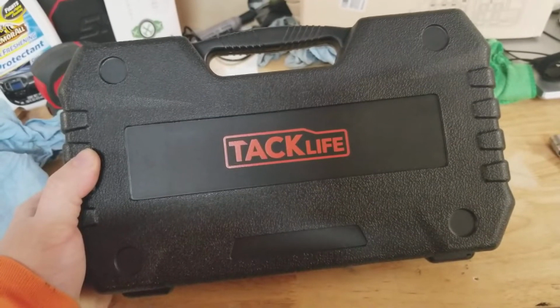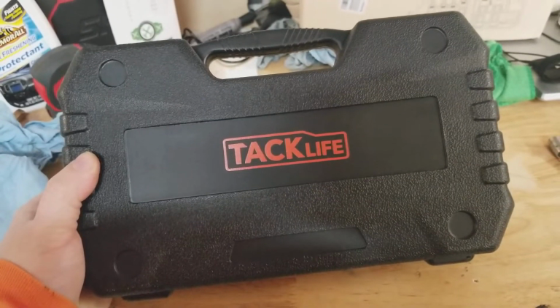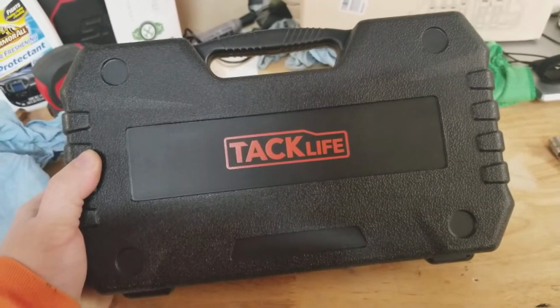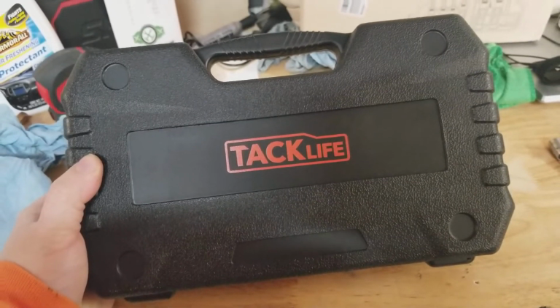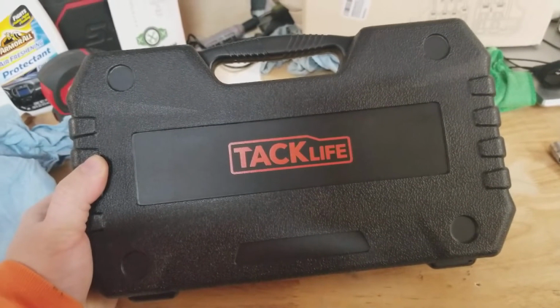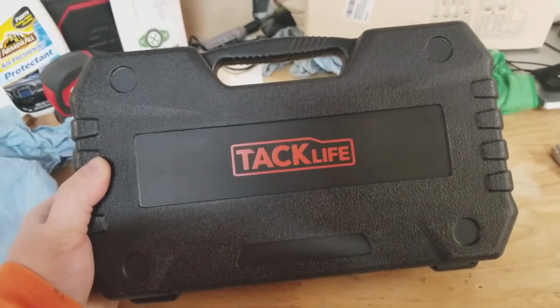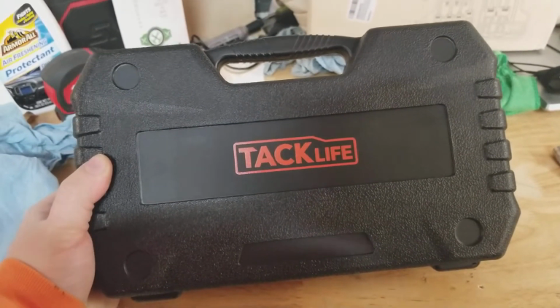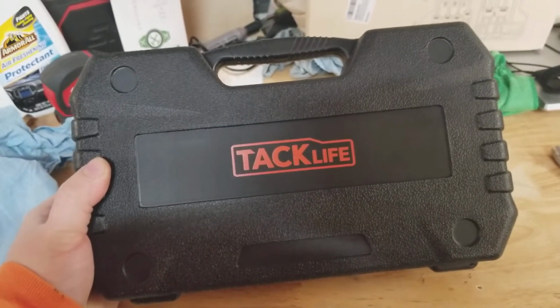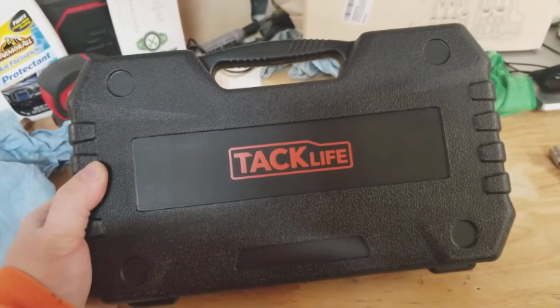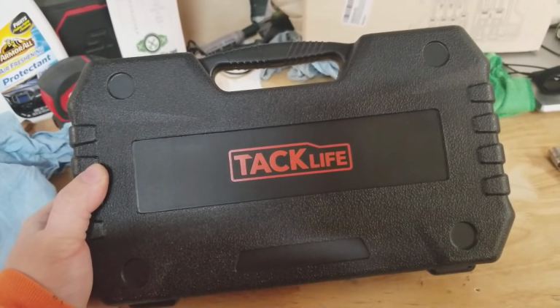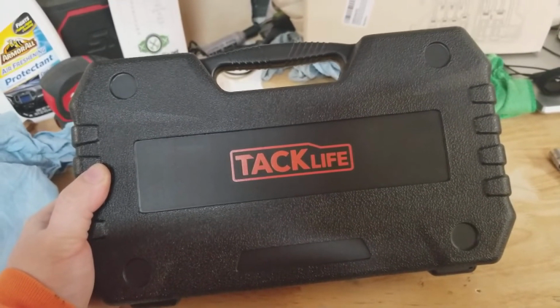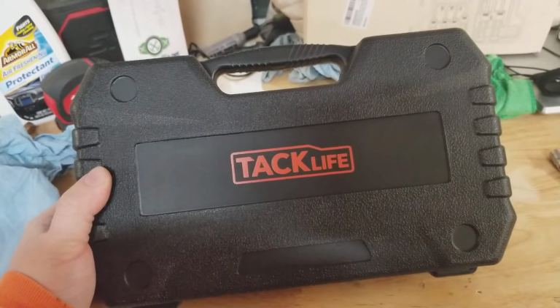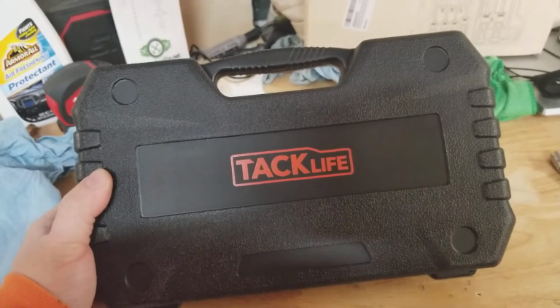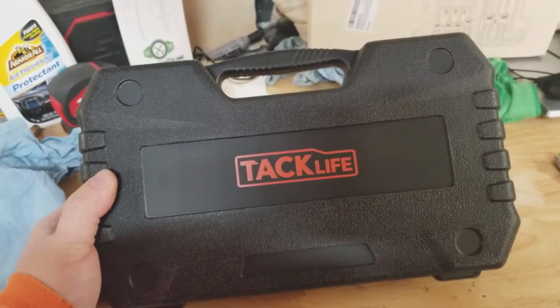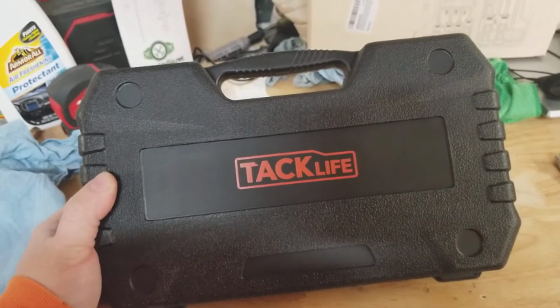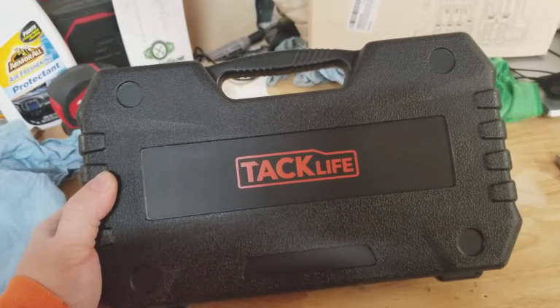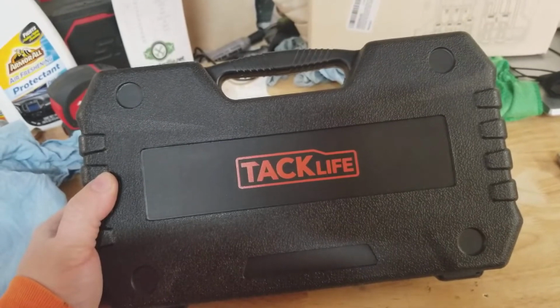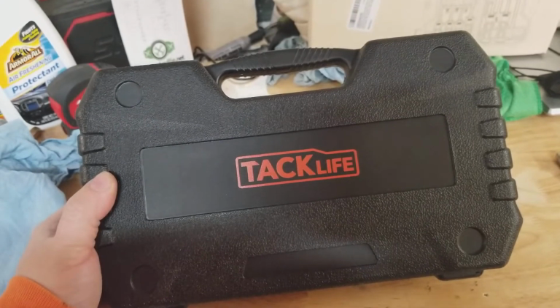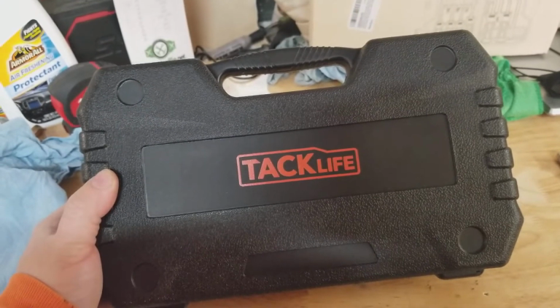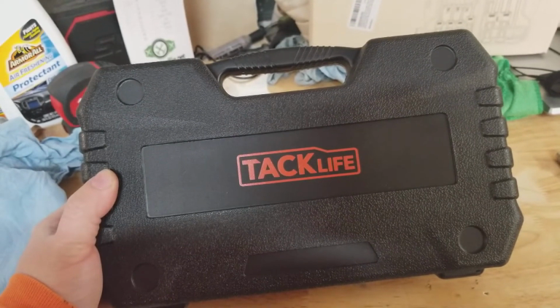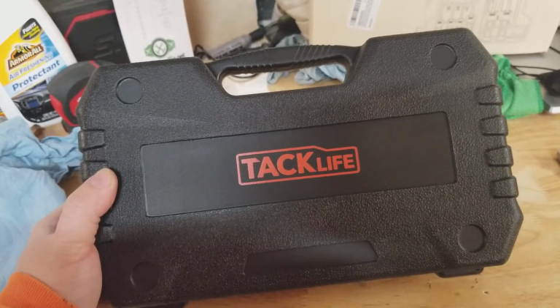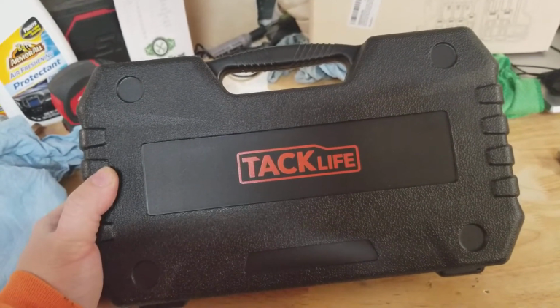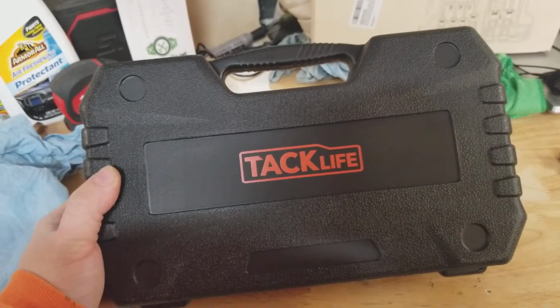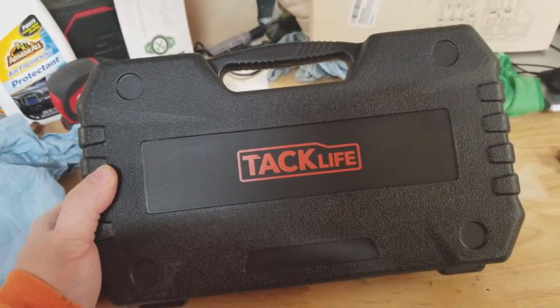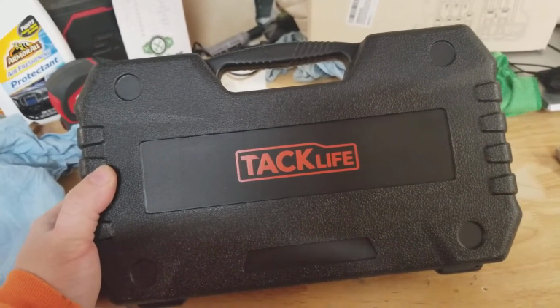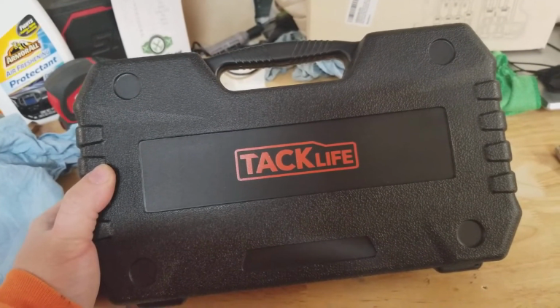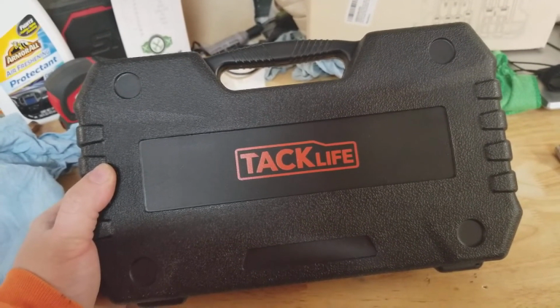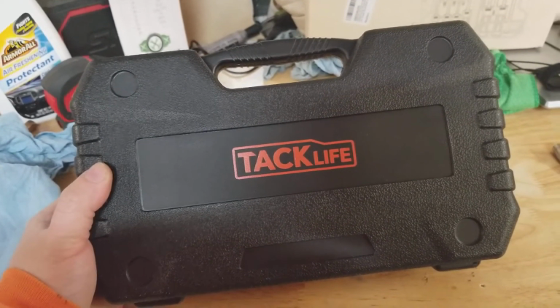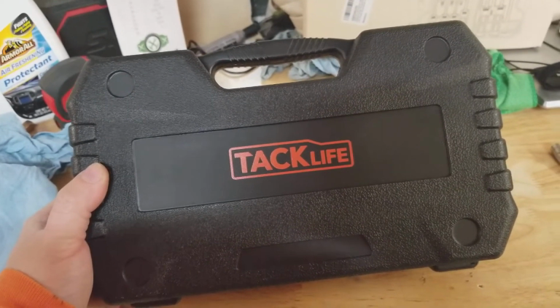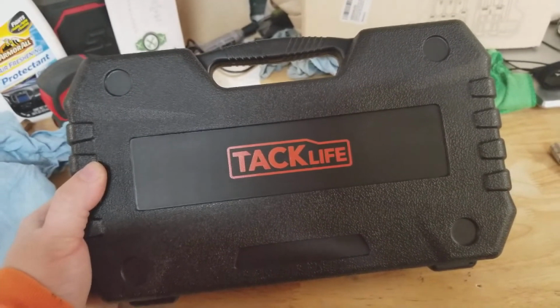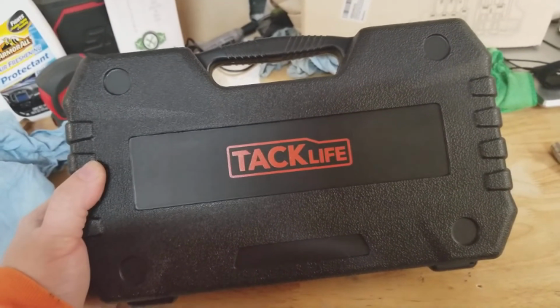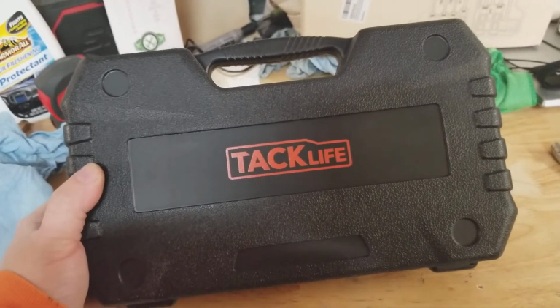So there it is guys — a quick look at the Tacklife 12-piece screwdriver set. Thanks for watching.